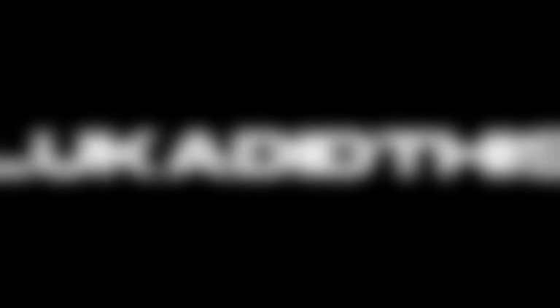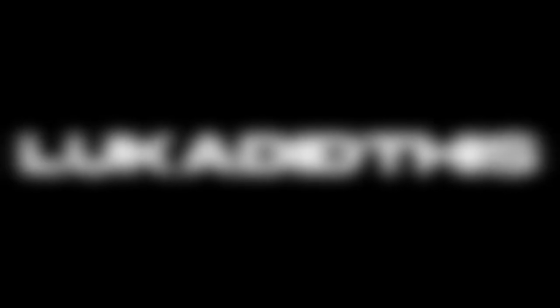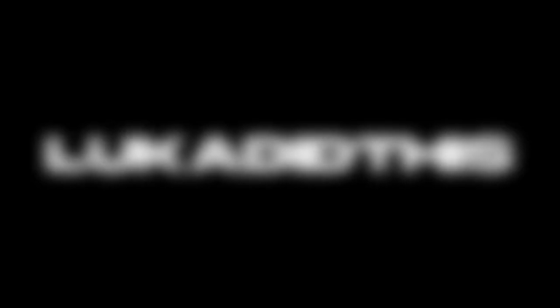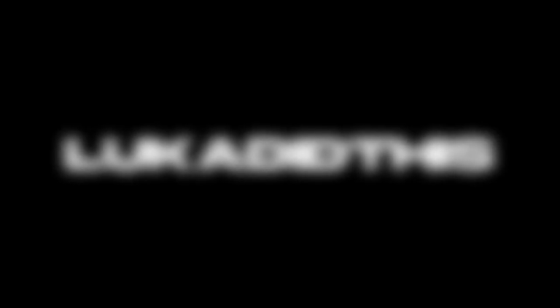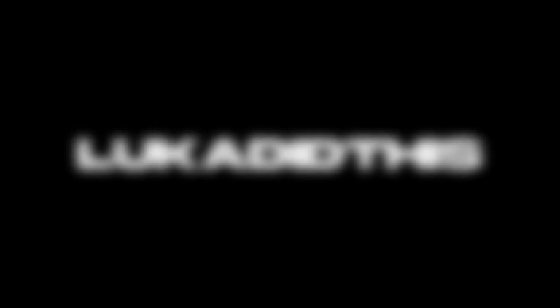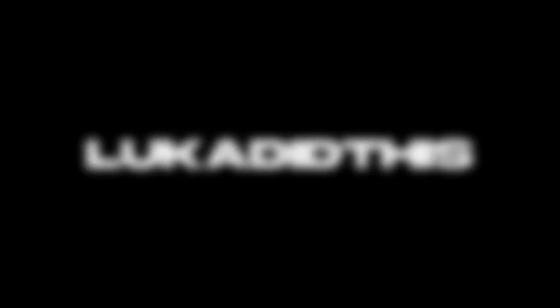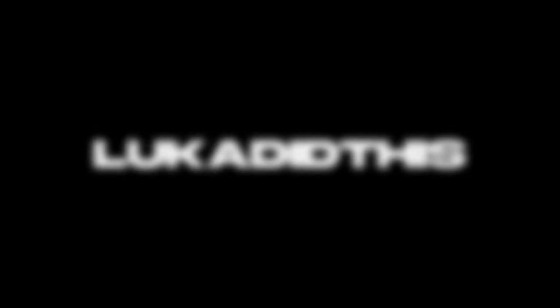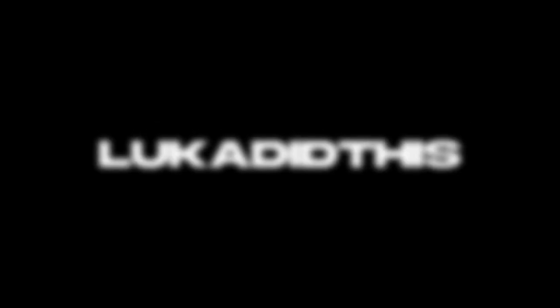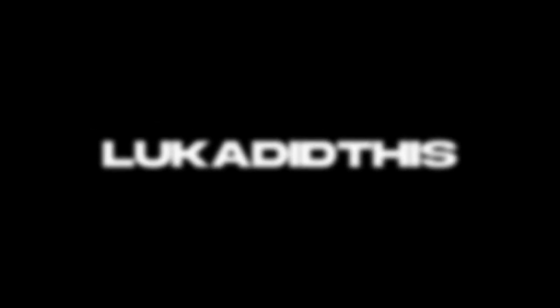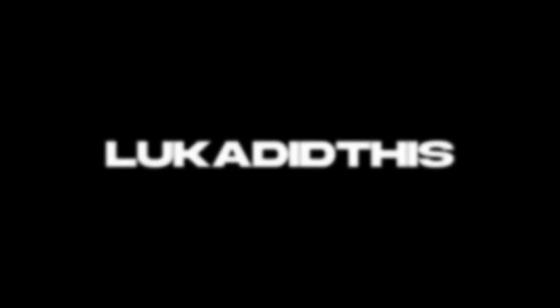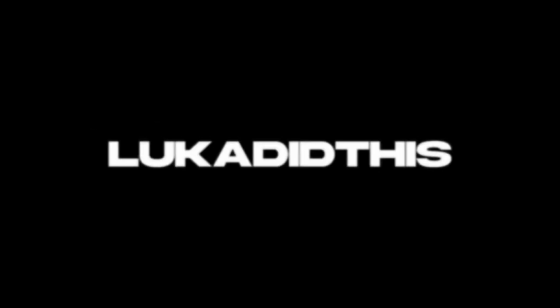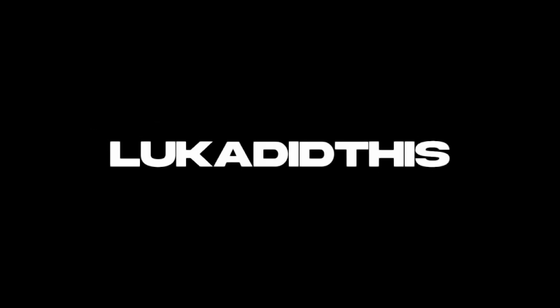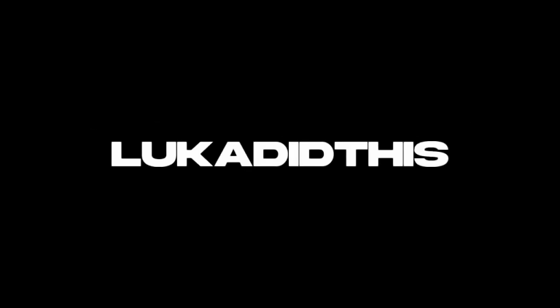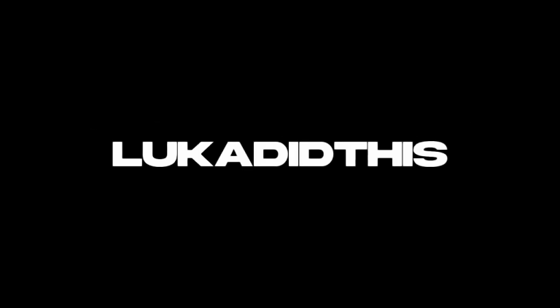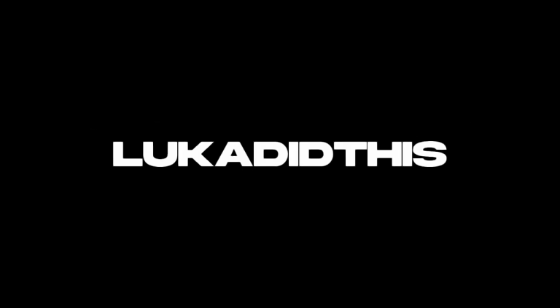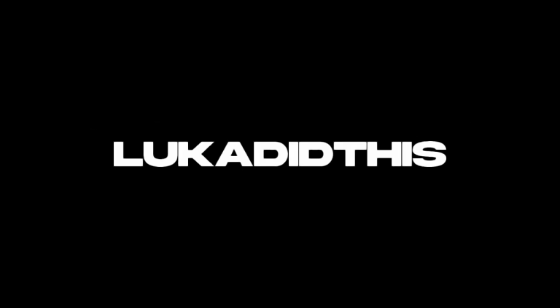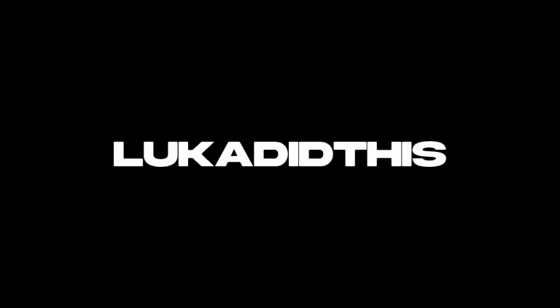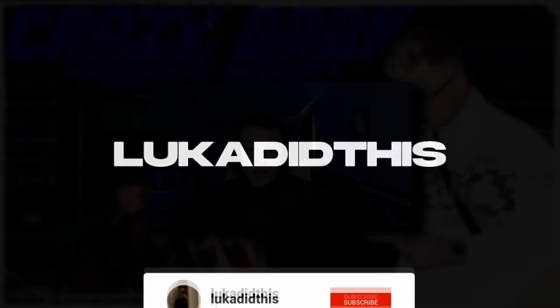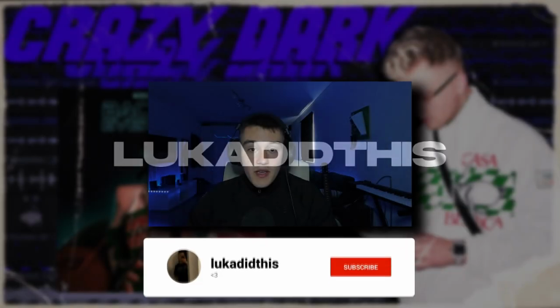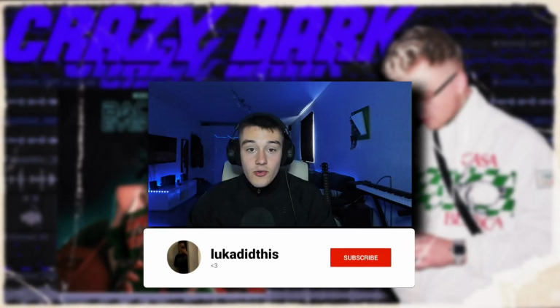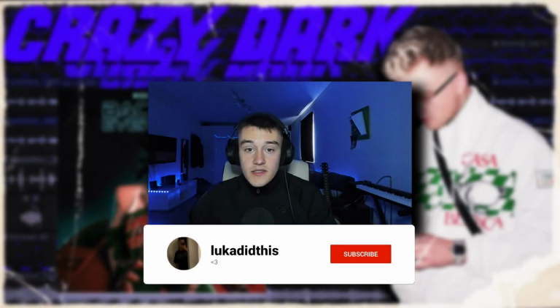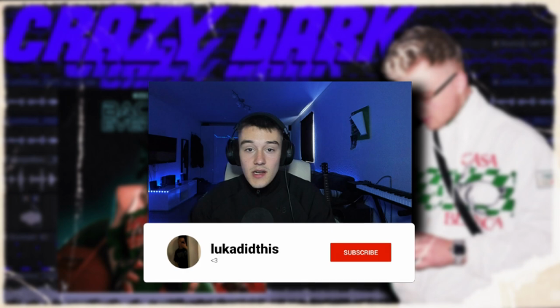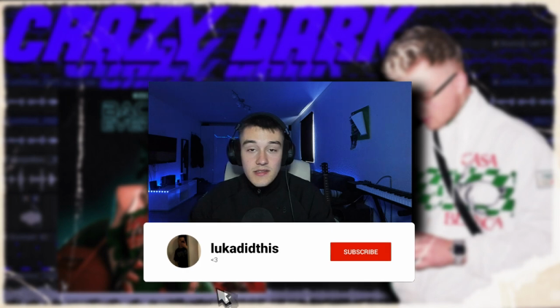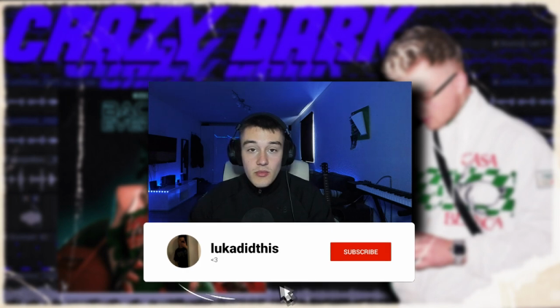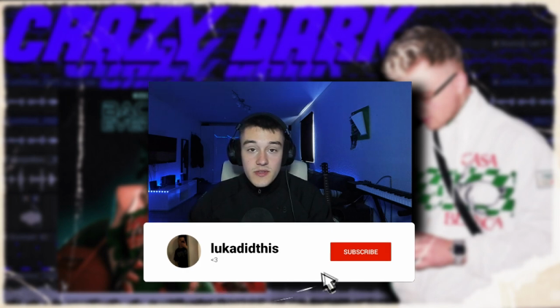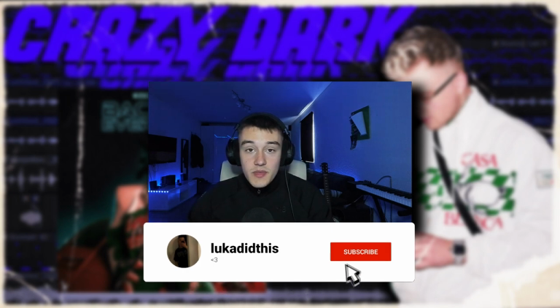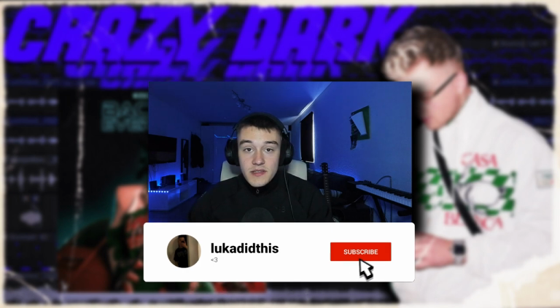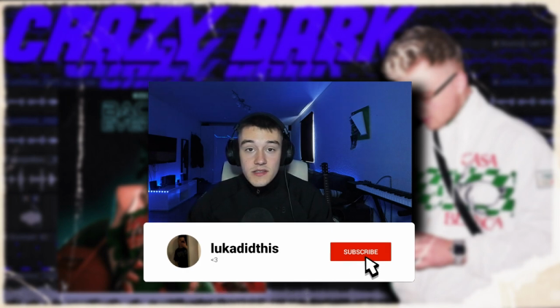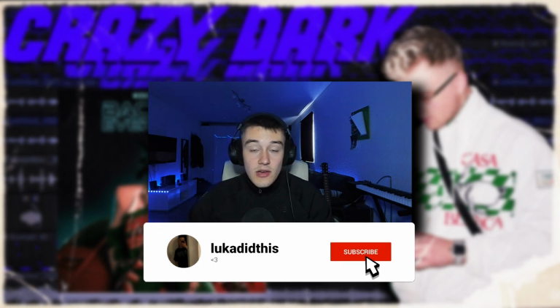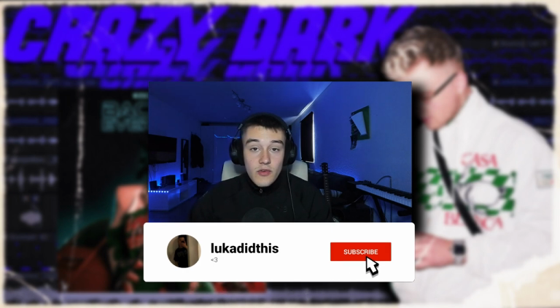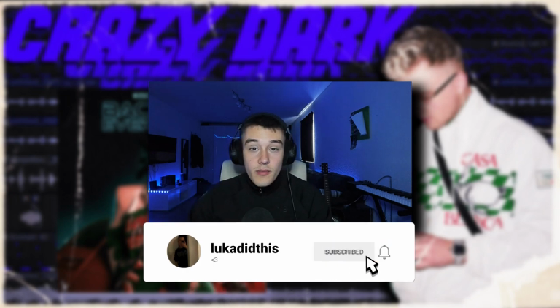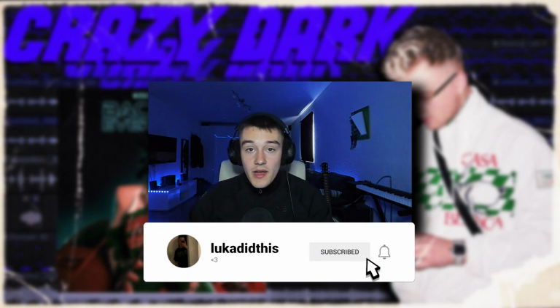Hey guys, what's up and welcome to another tutorial. Today I'm going to show you all how Palace and Cubits are making crazy dark samples and beats in the style of Kodak Black.